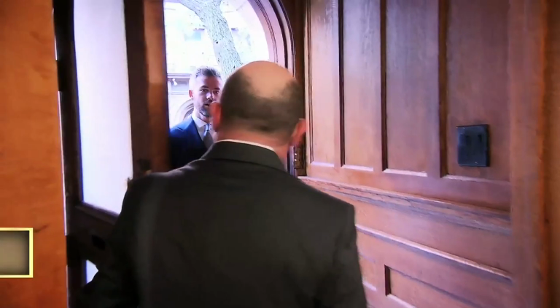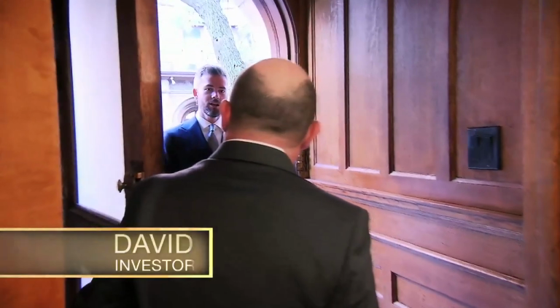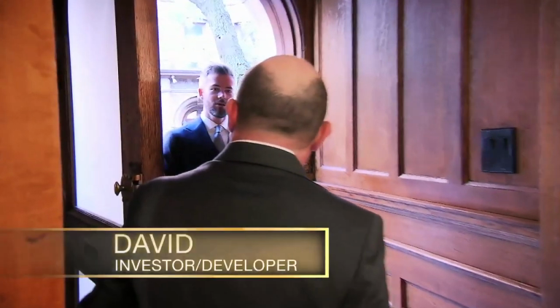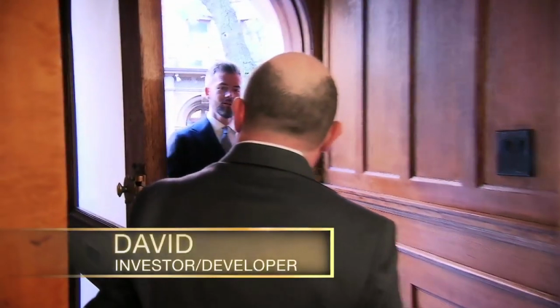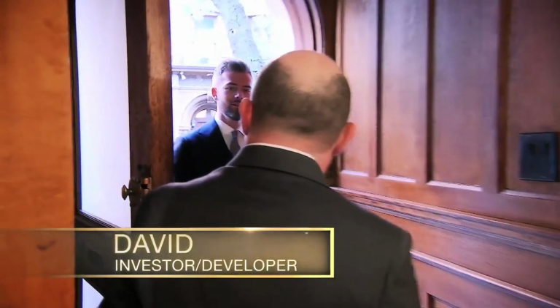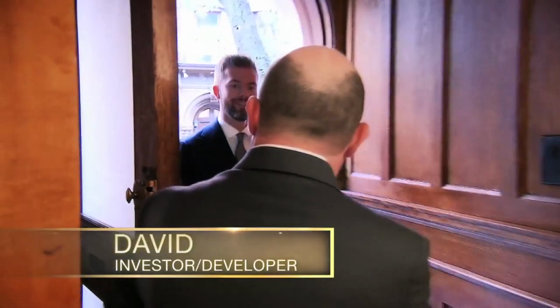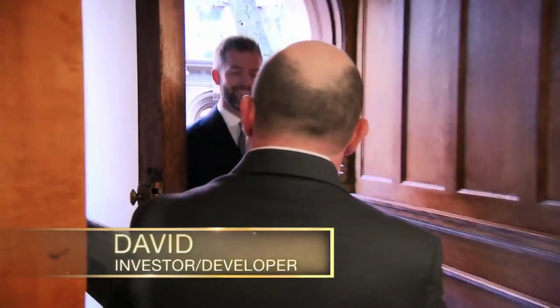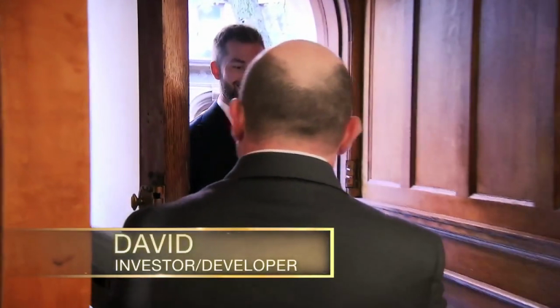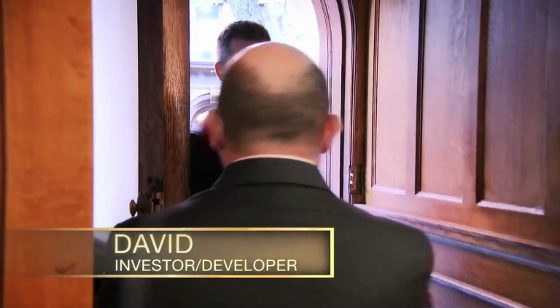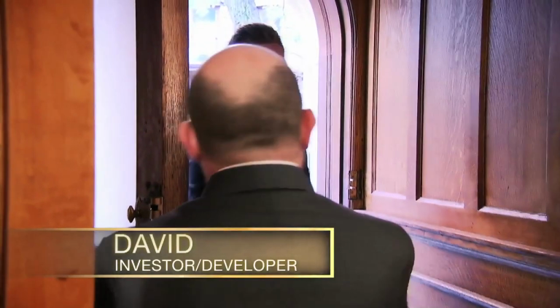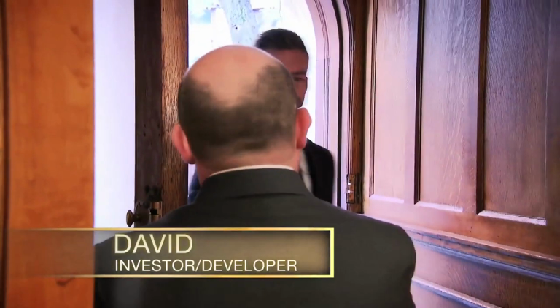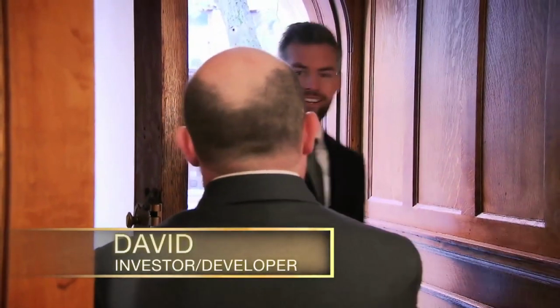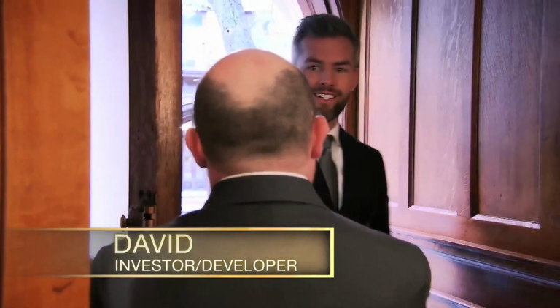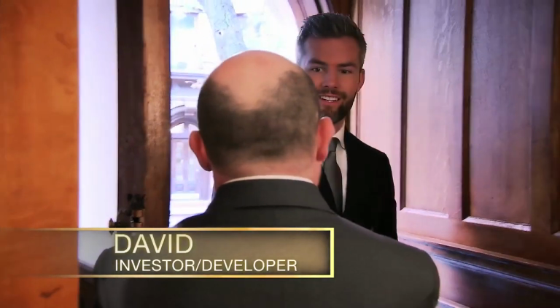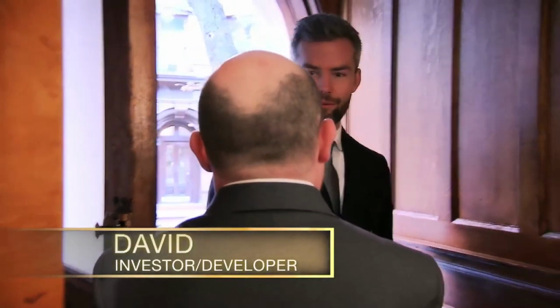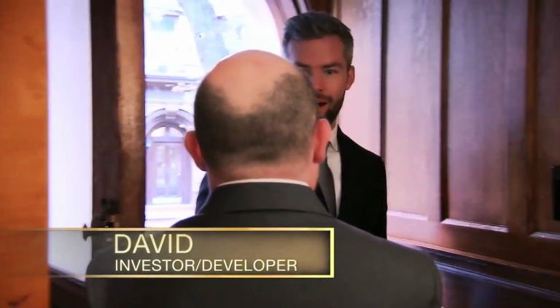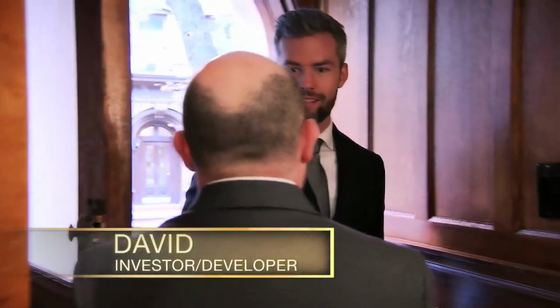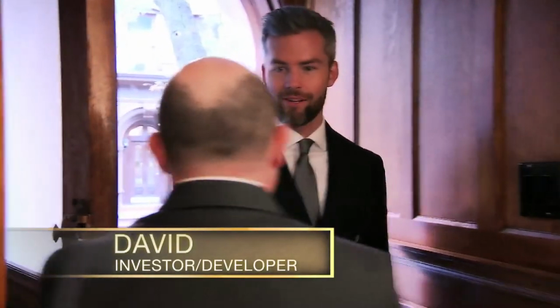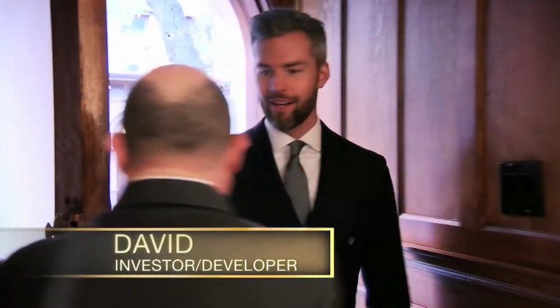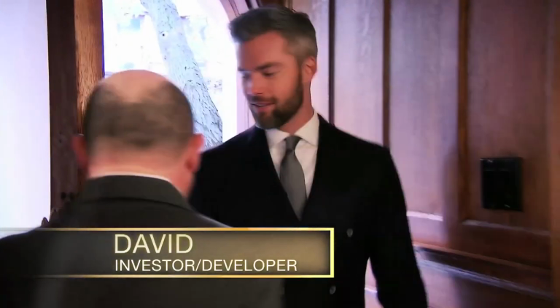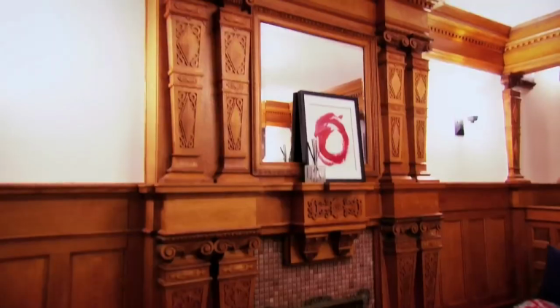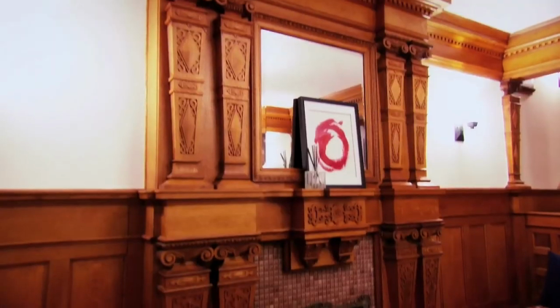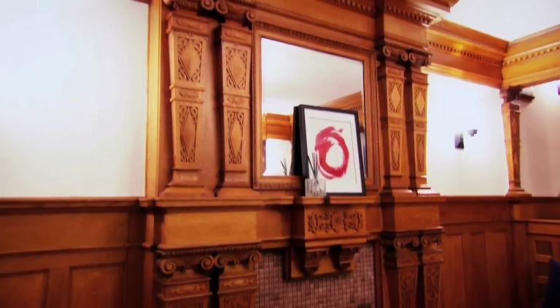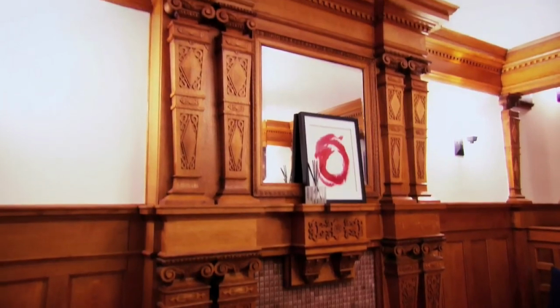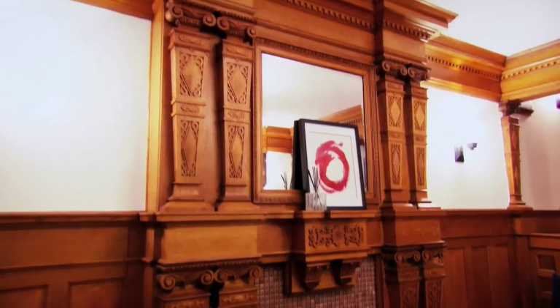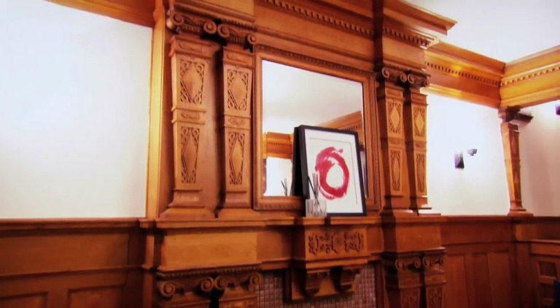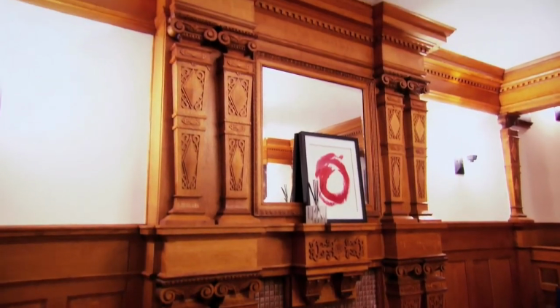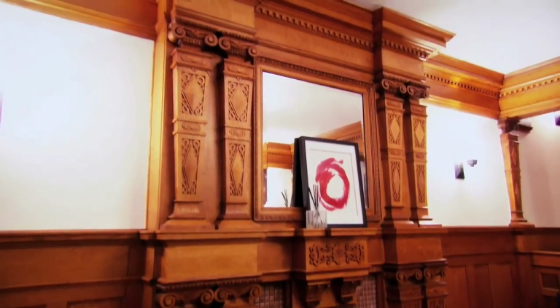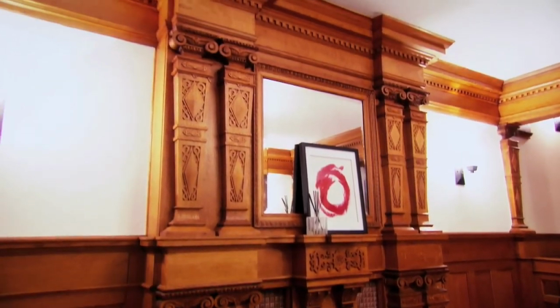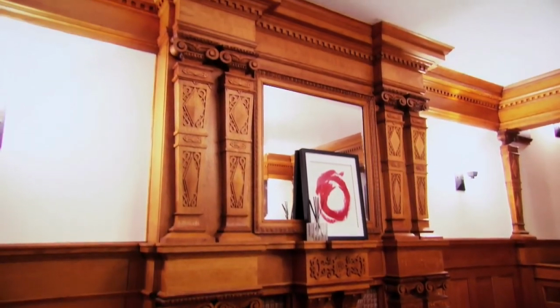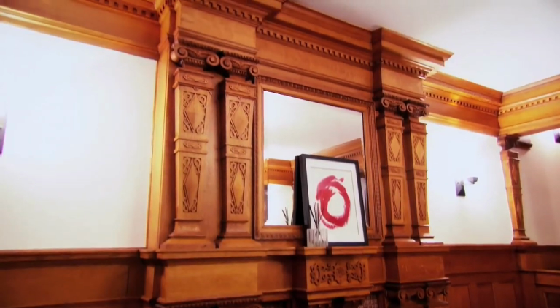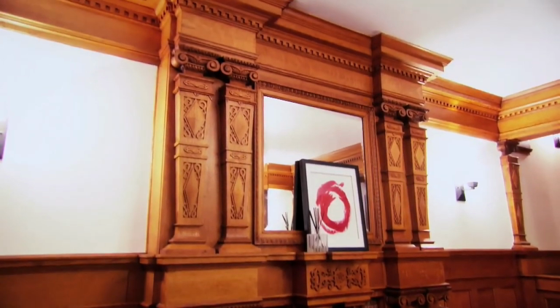Hello. How are you? Hey. David Valdry. How are you? Ryan Sirhan. Good to meet you. Nice to see you. Come on in.